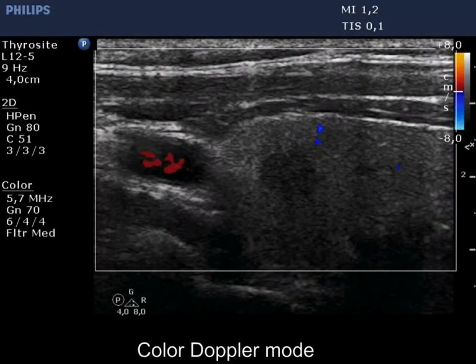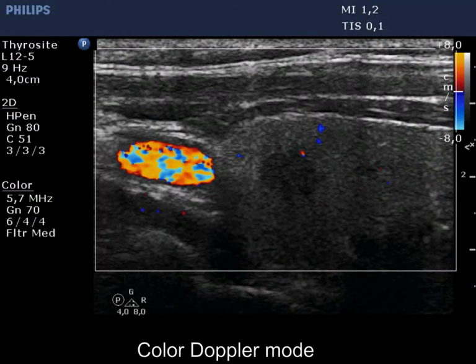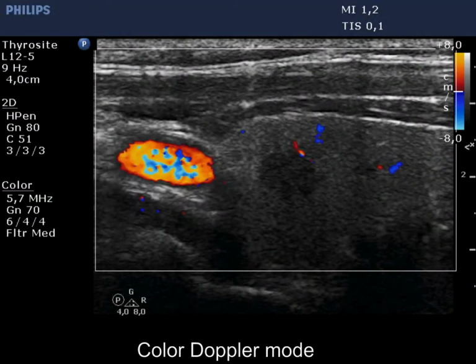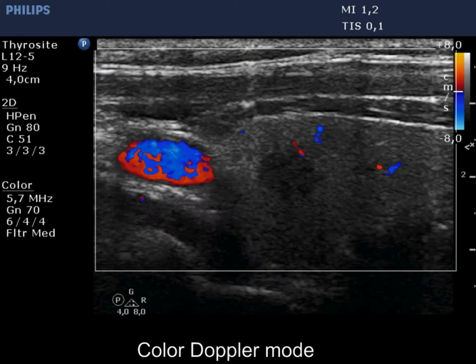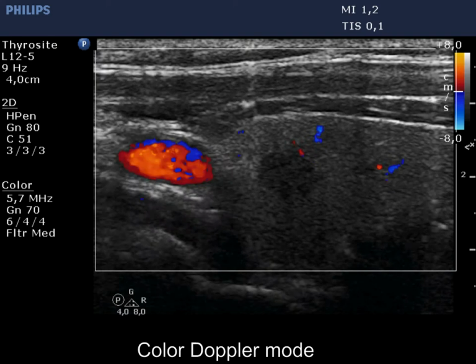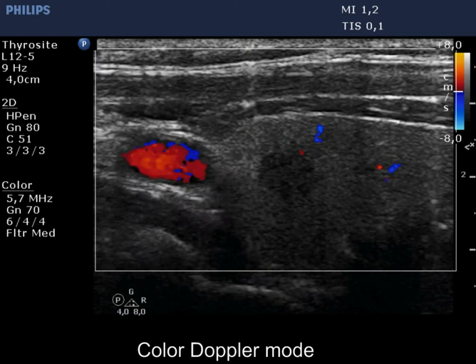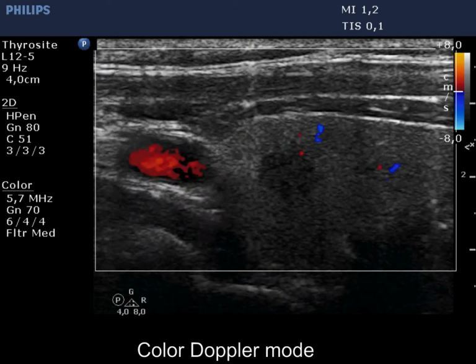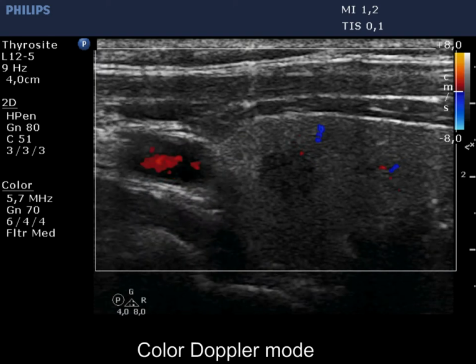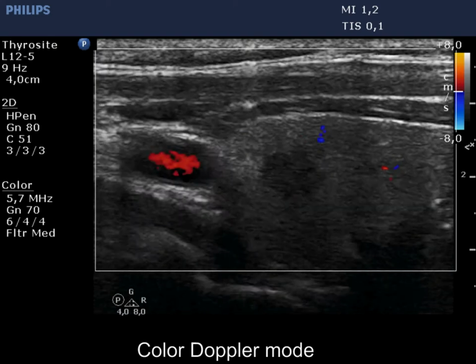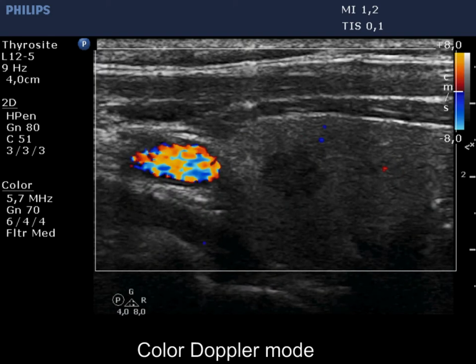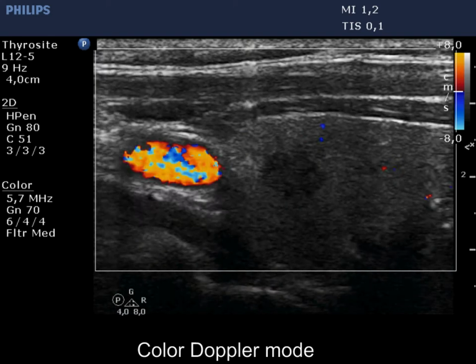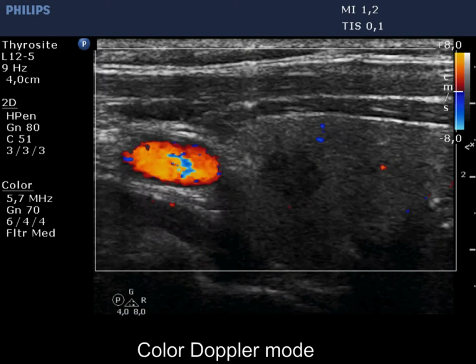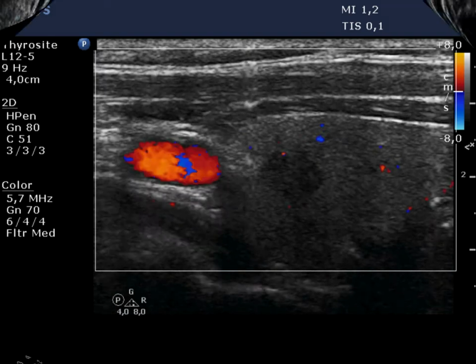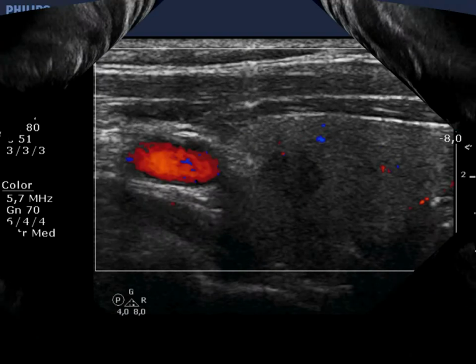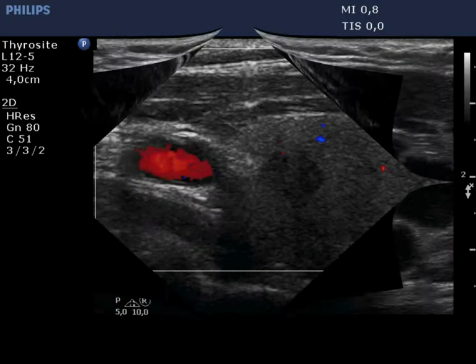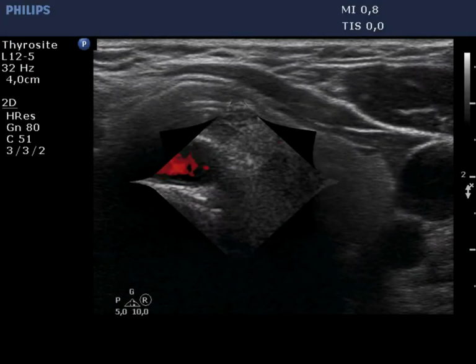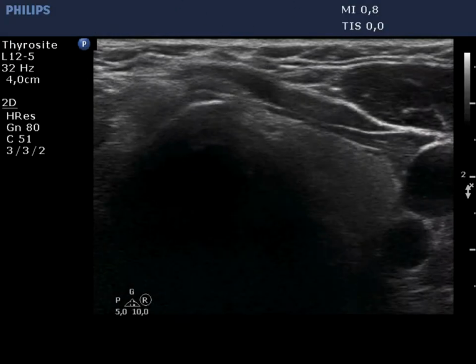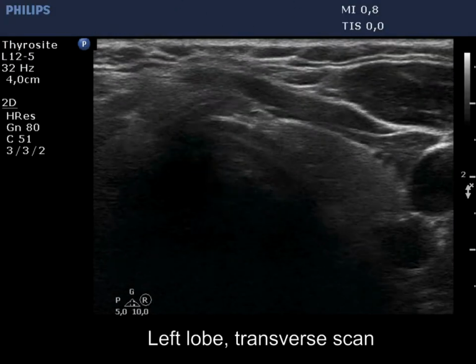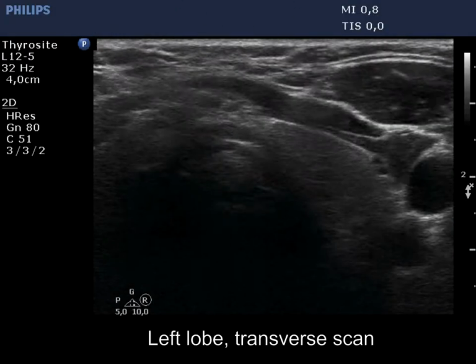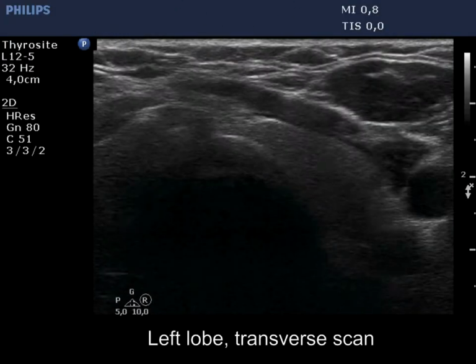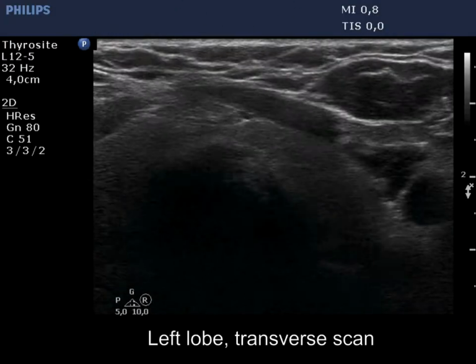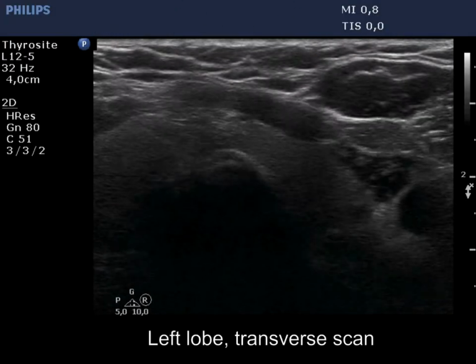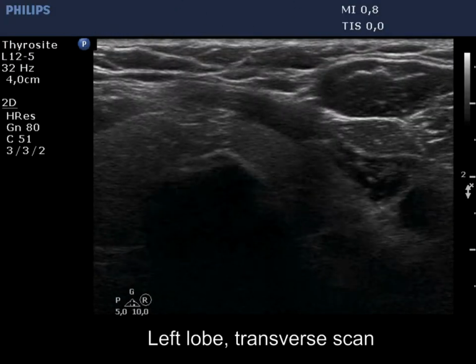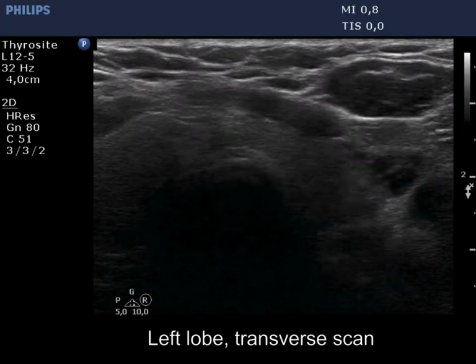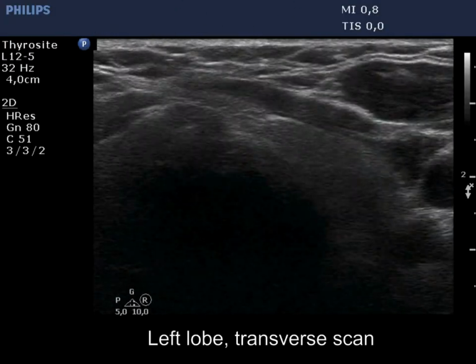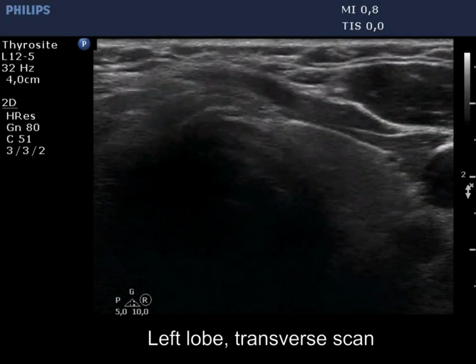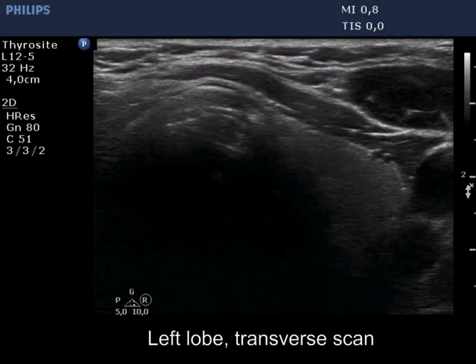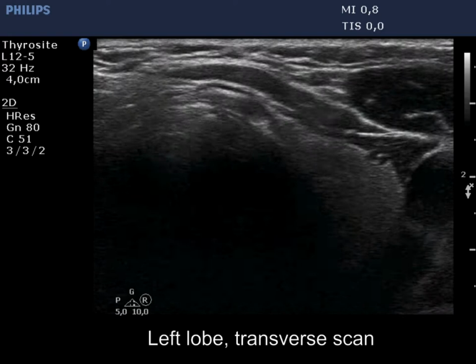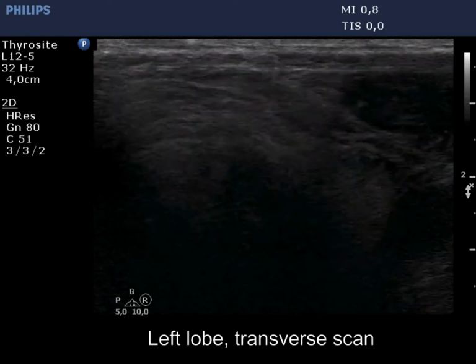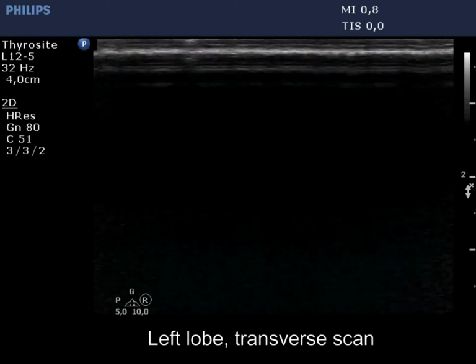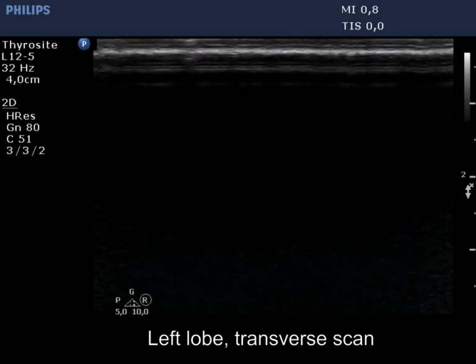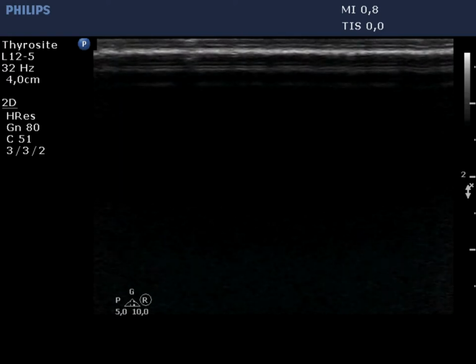The vascularity is scanty. The left lobe is practically intact.